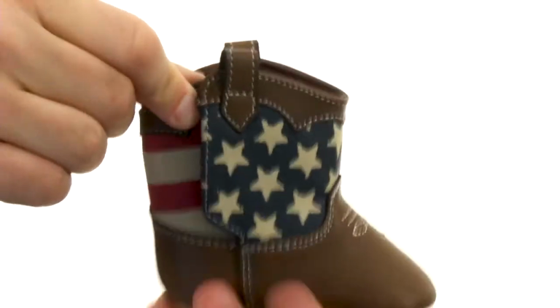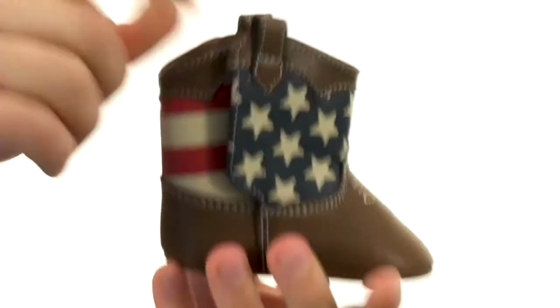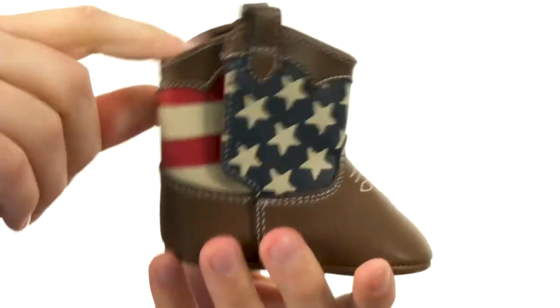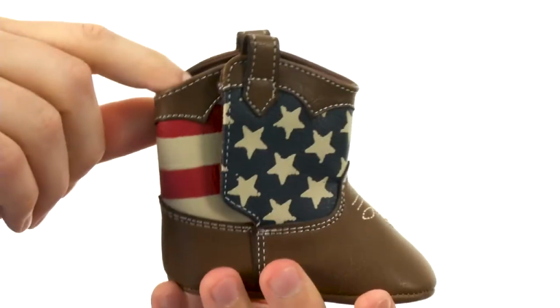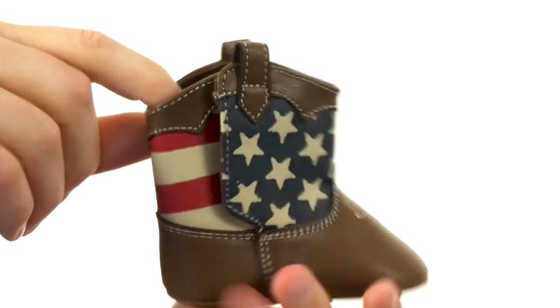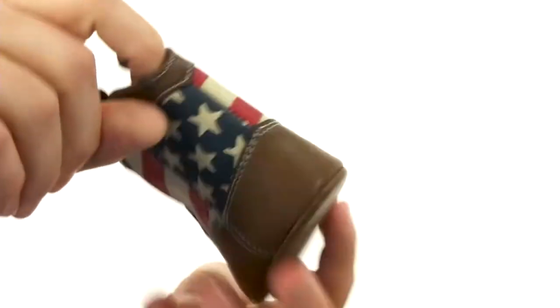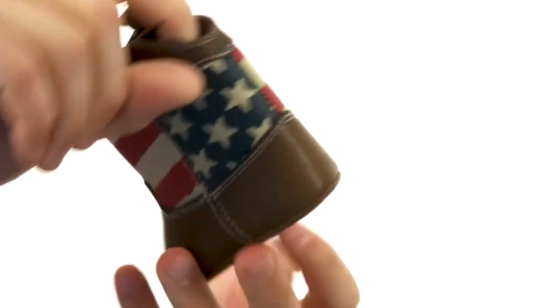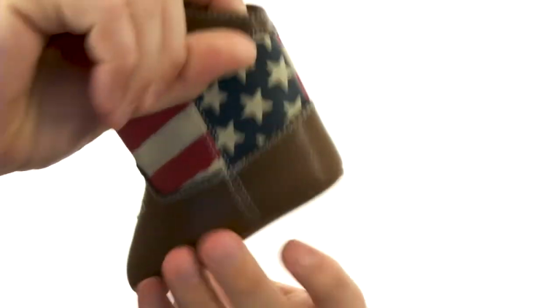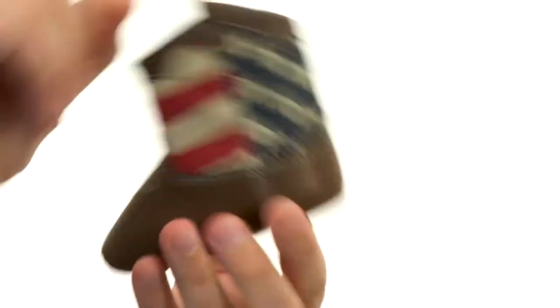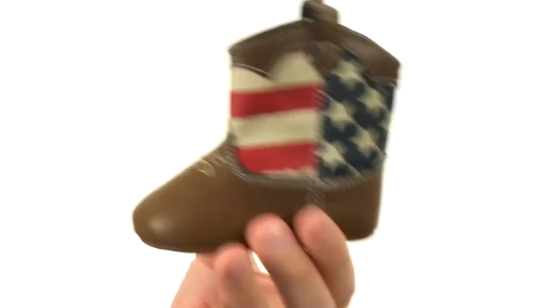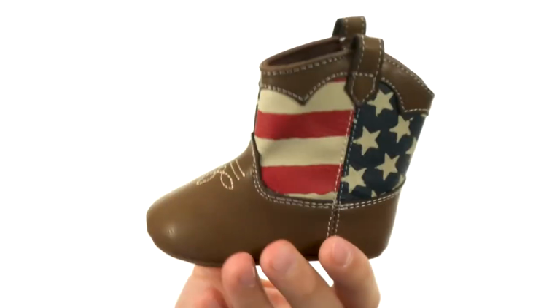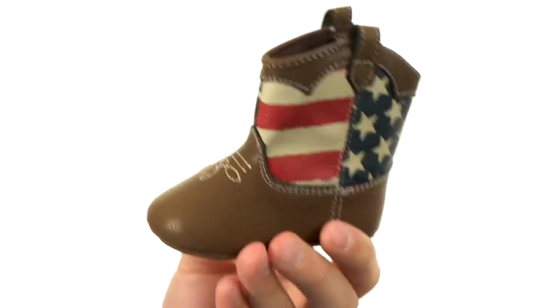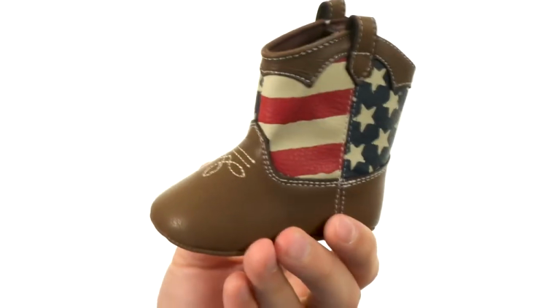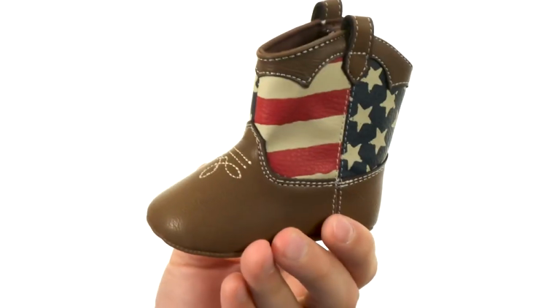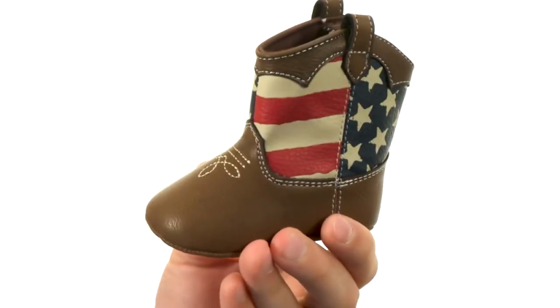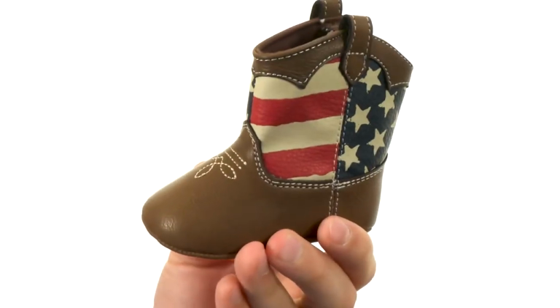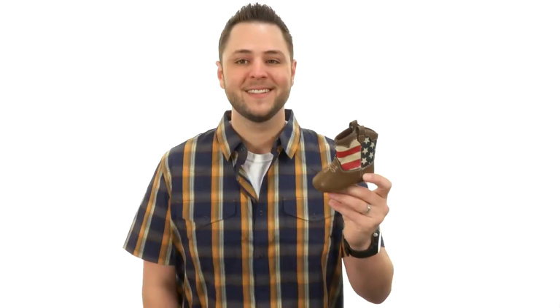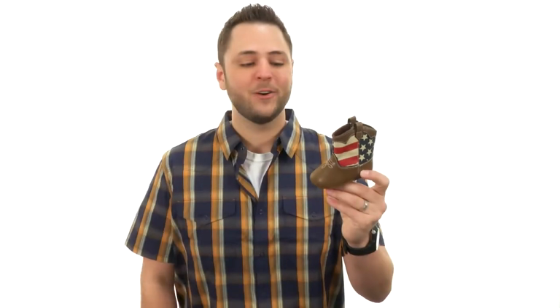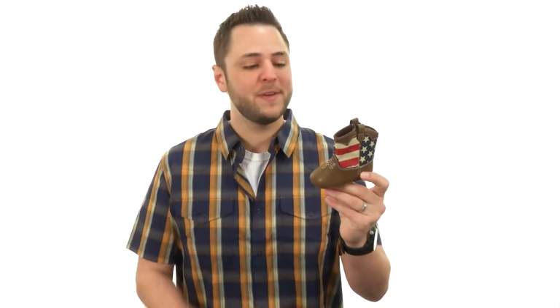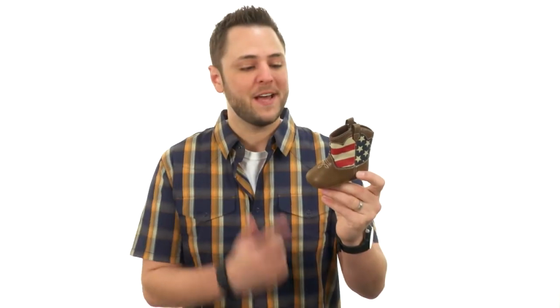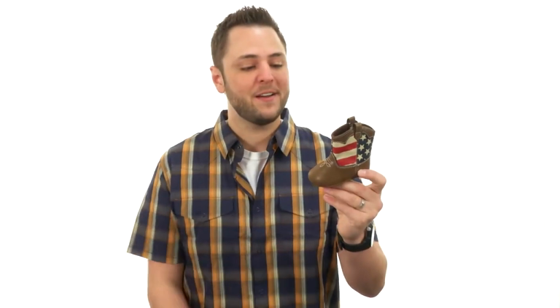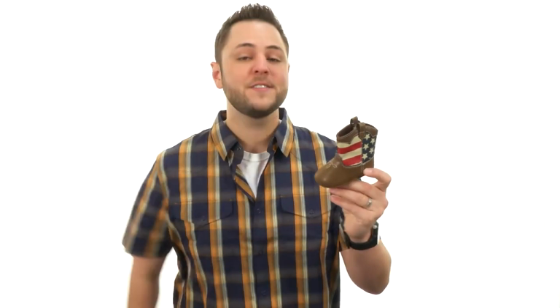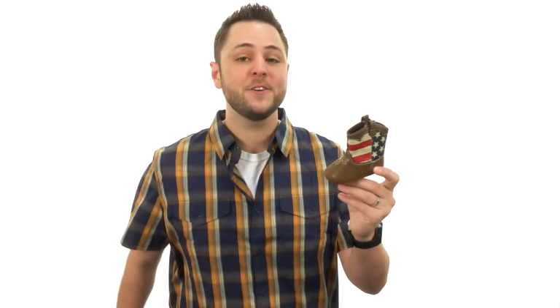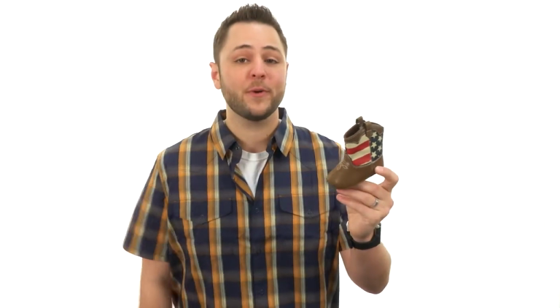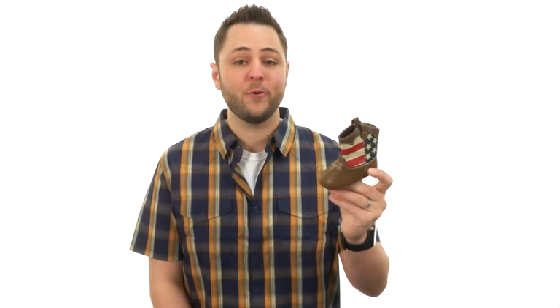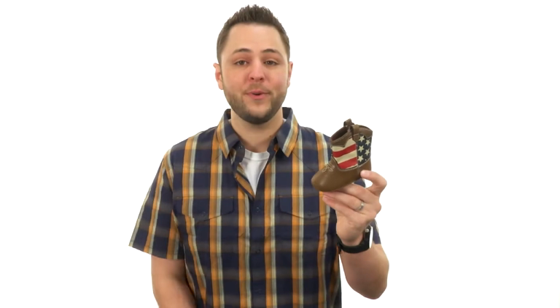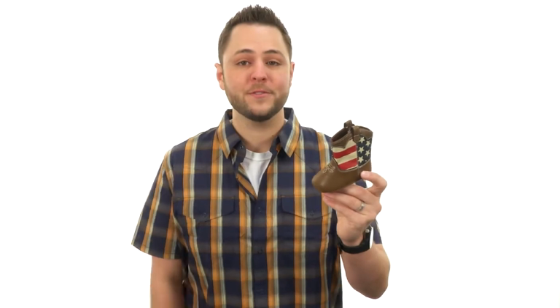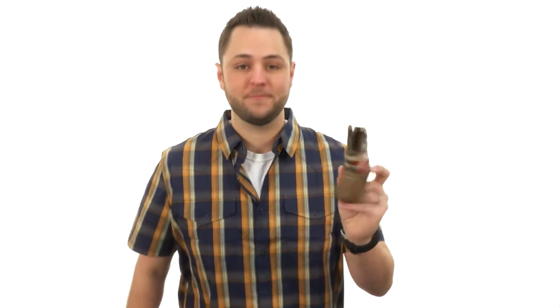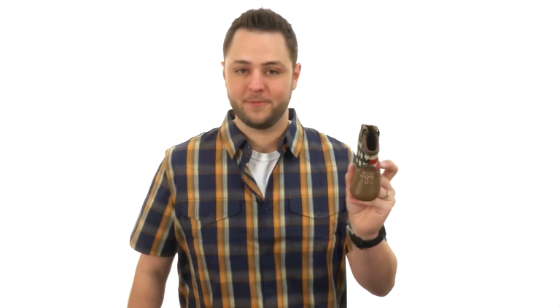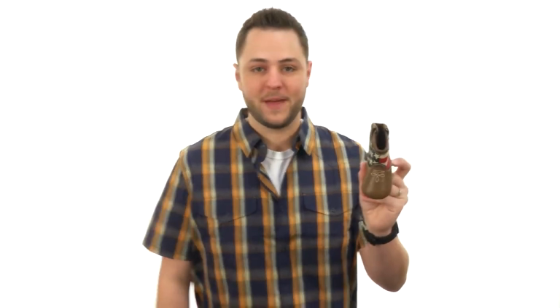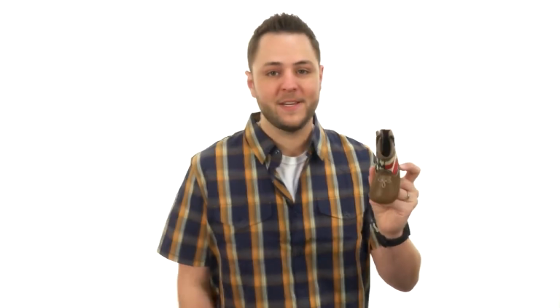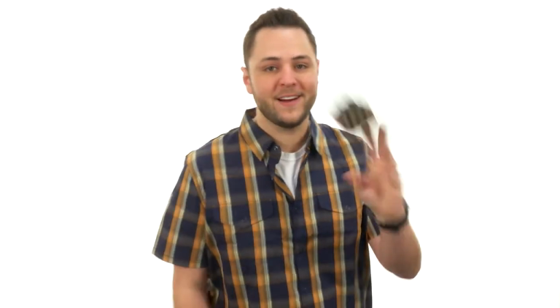You also have a strong hook and loop closure there on the inside, so getting them on and off is gonna be really quick and easy. Don't miss out on these super cool boots from Baby Deer.